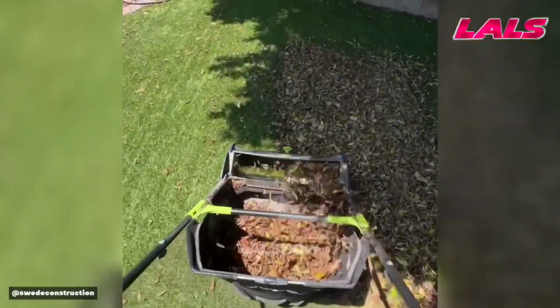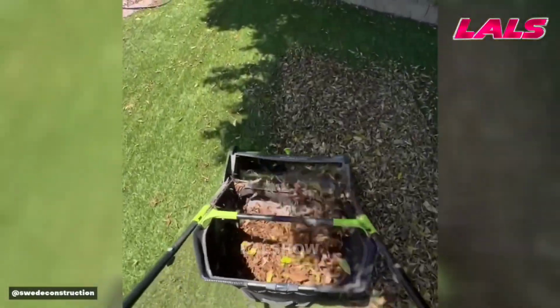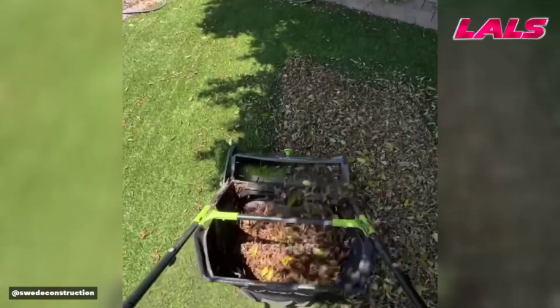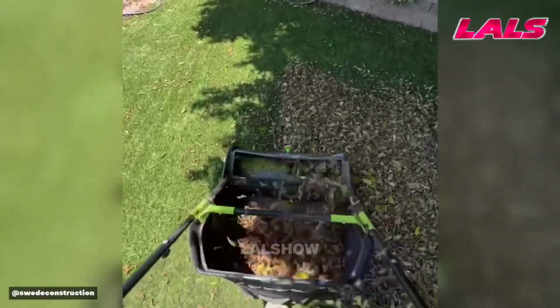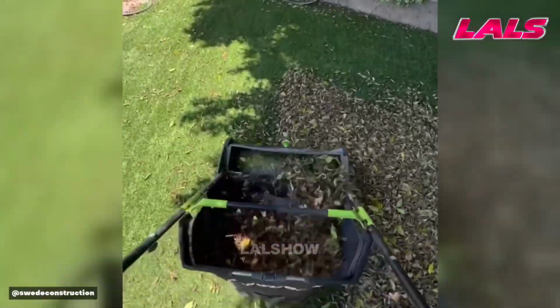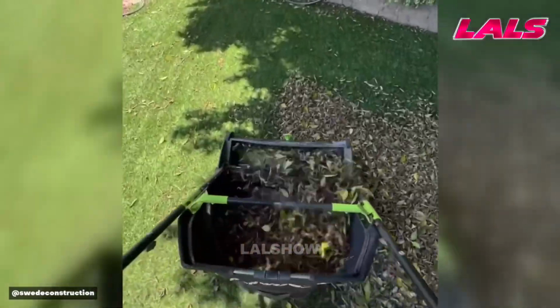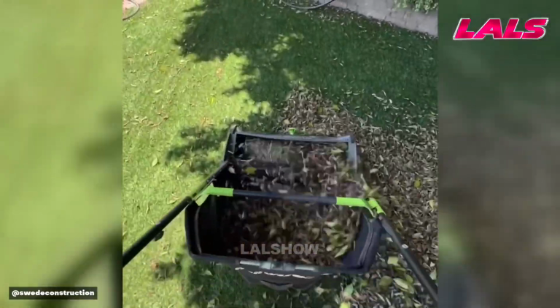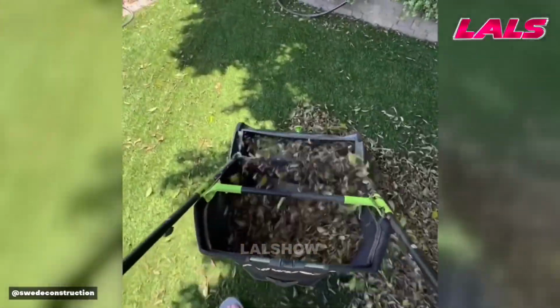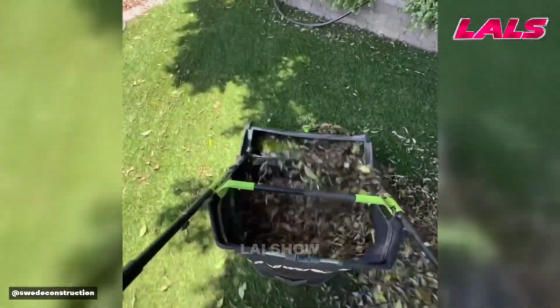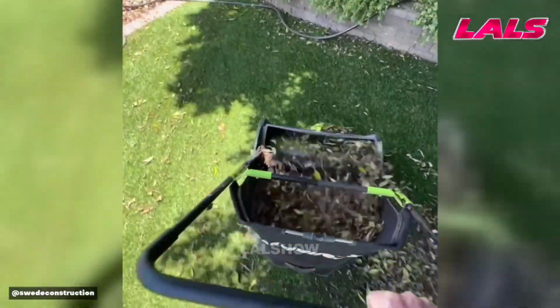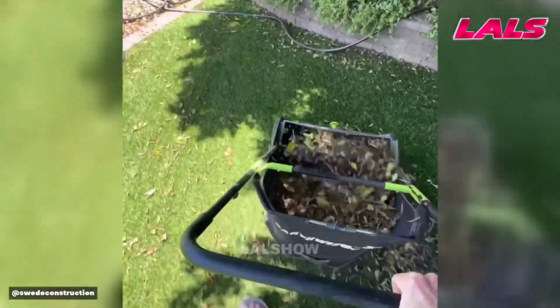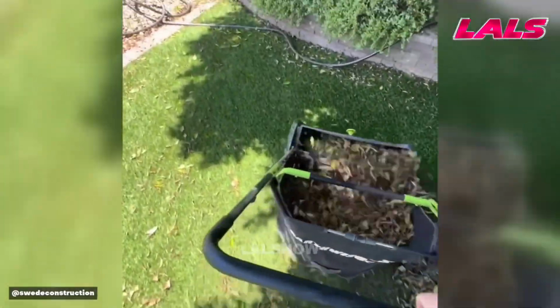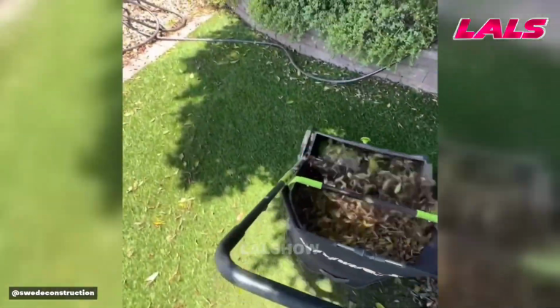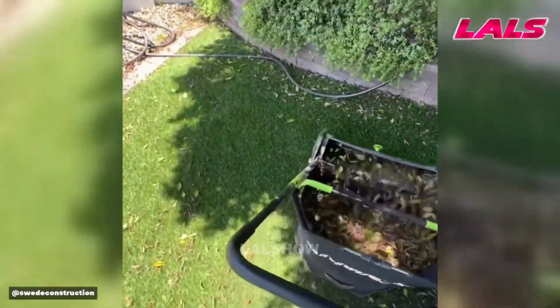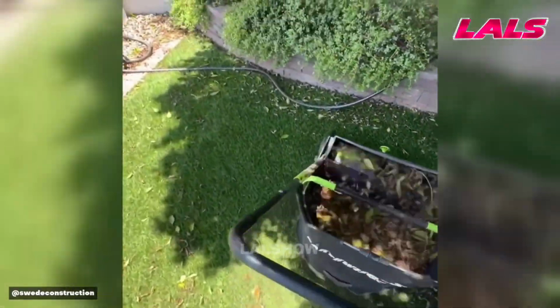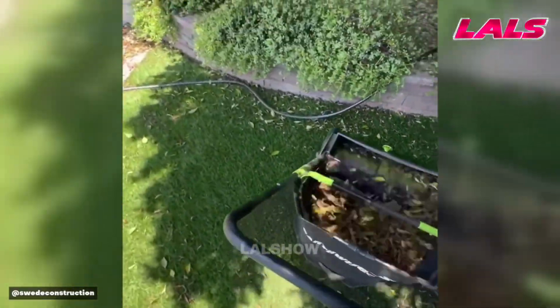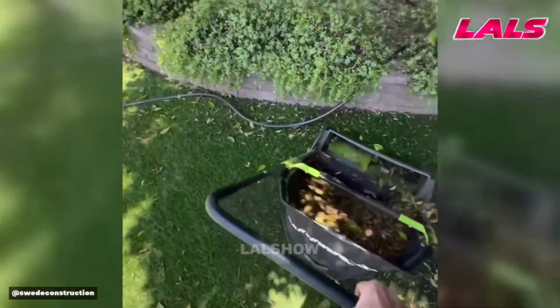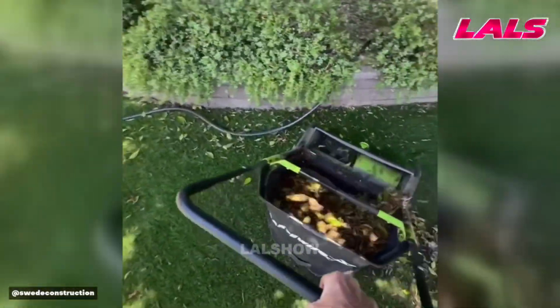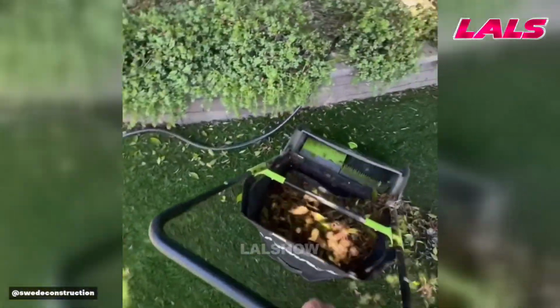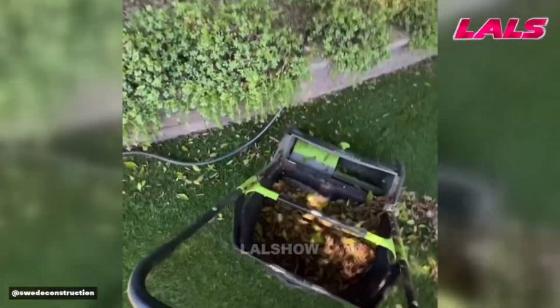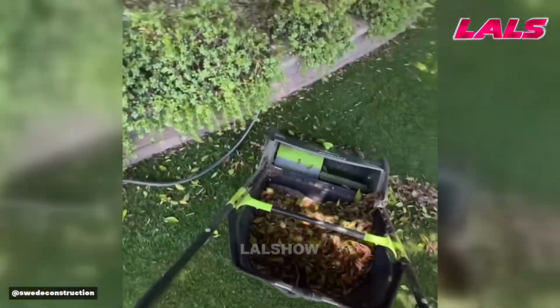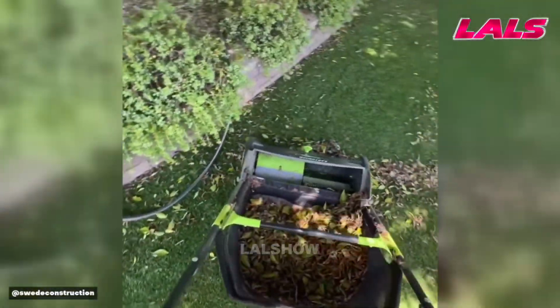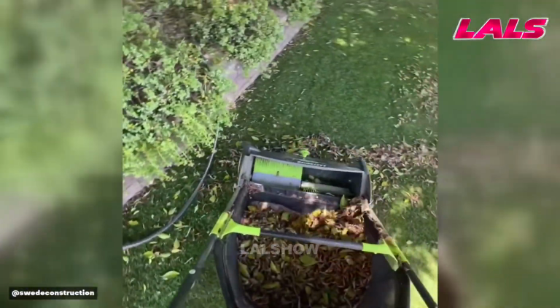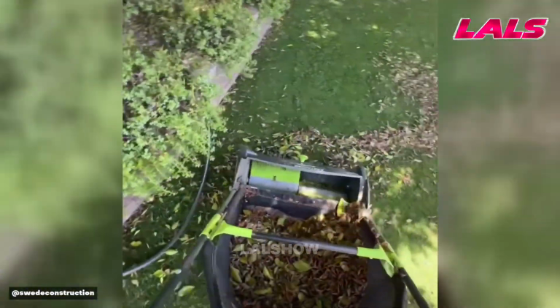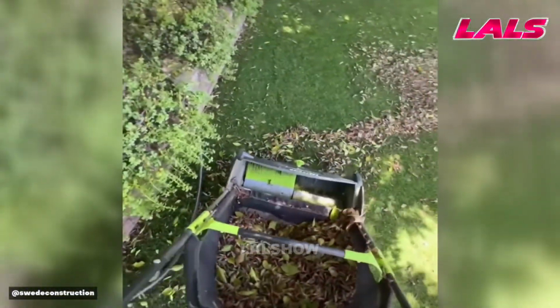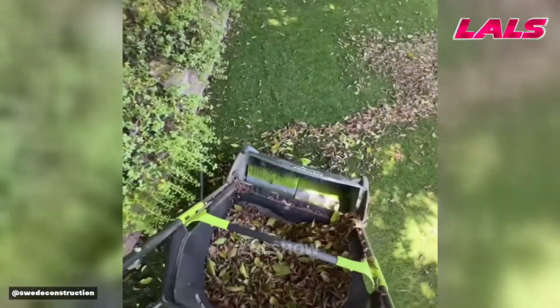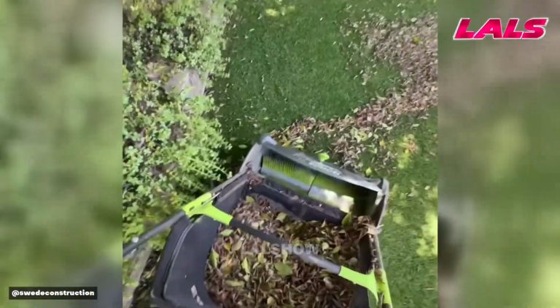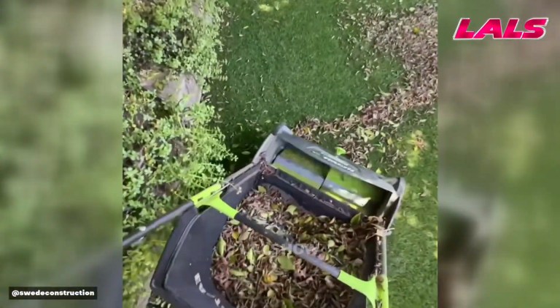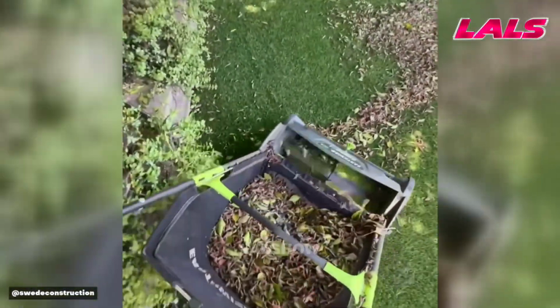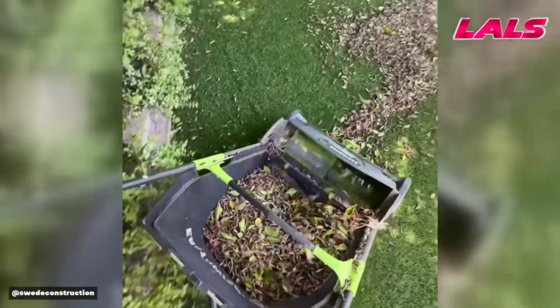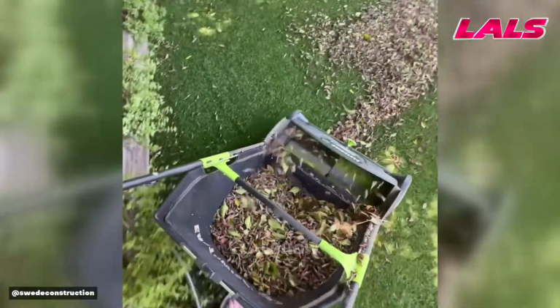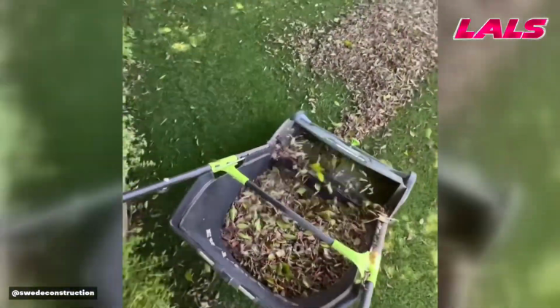A mechanical sweeper collects fallen leaves from artificial turf efficiently, simplifying site clean up.